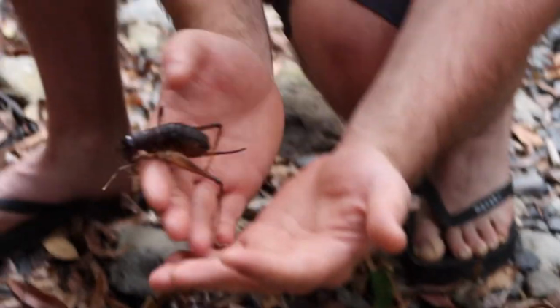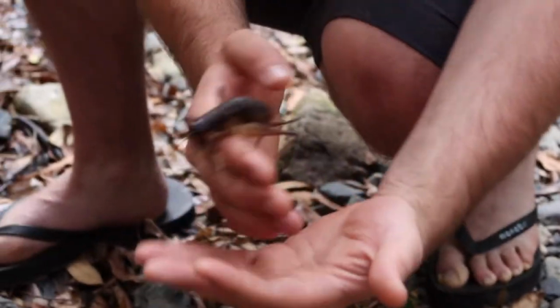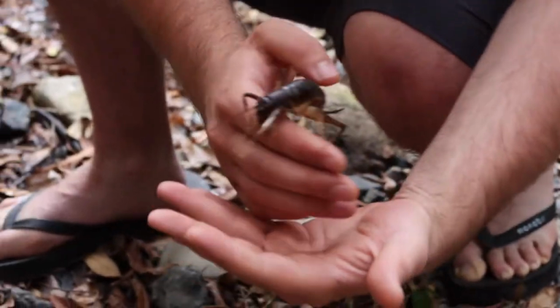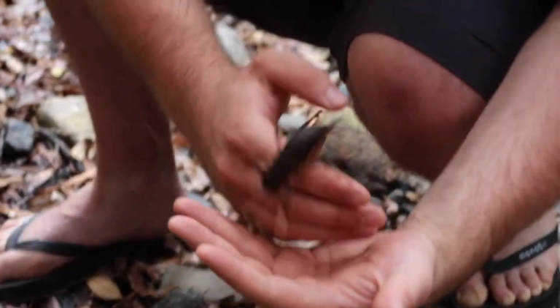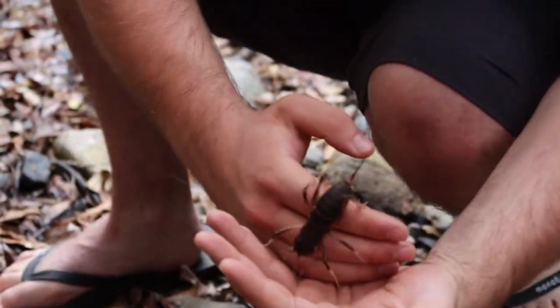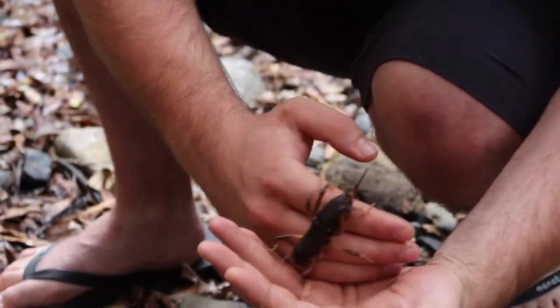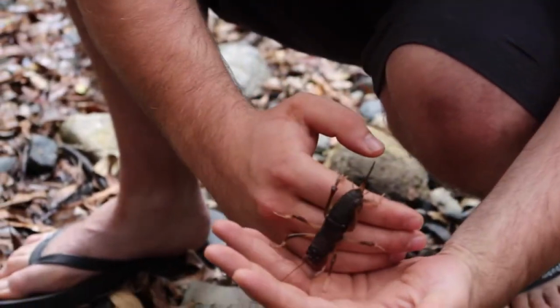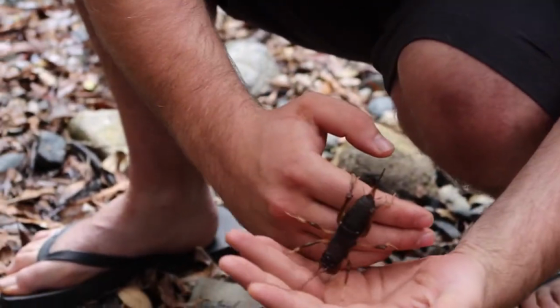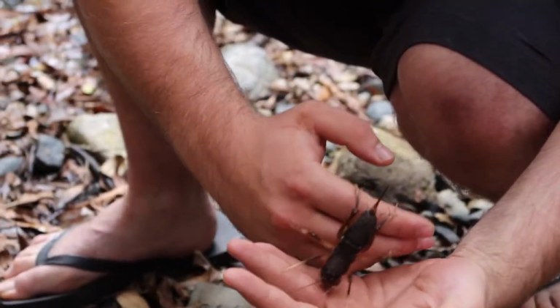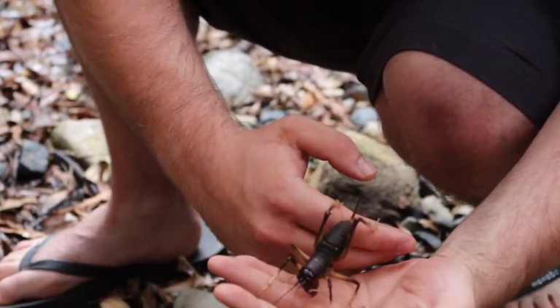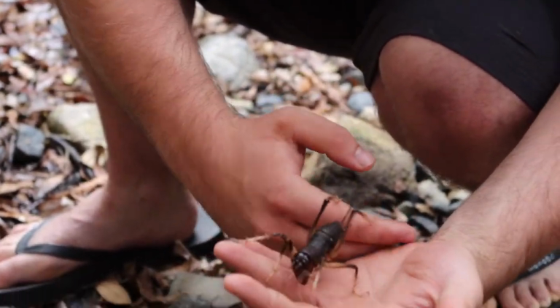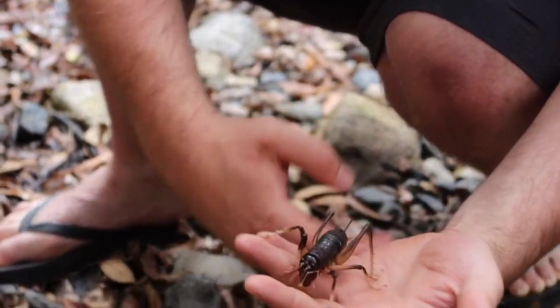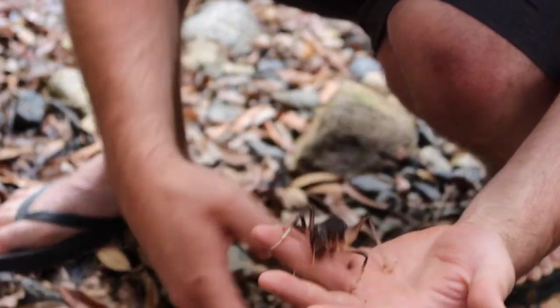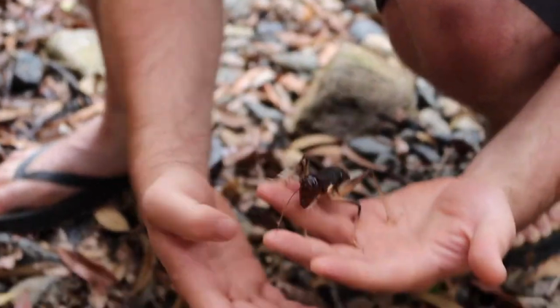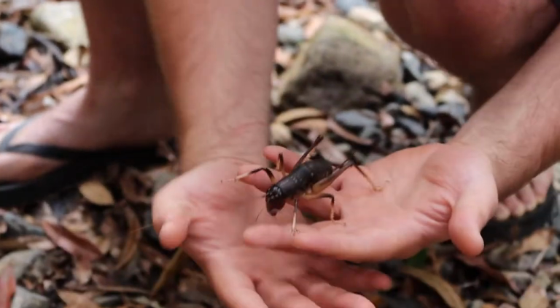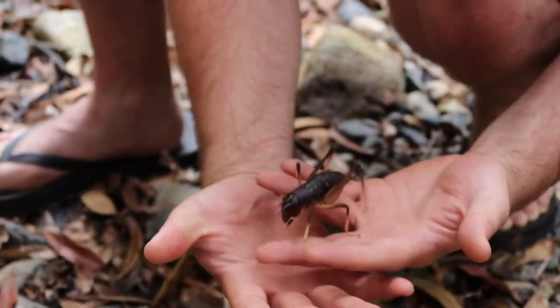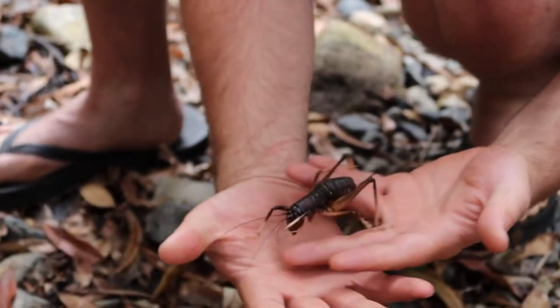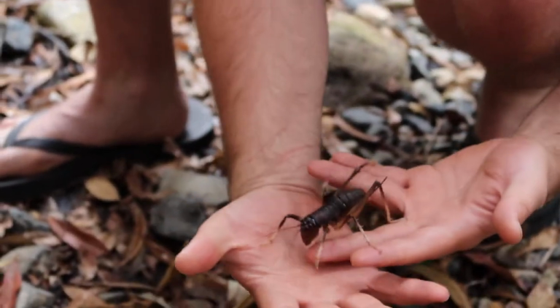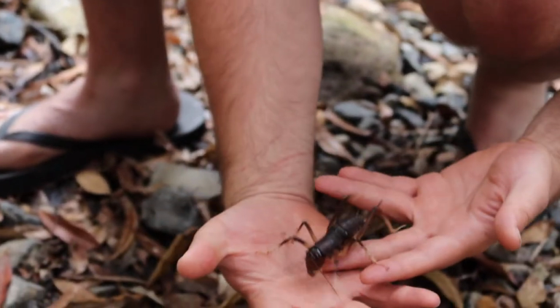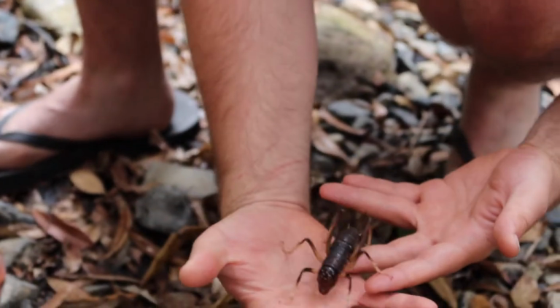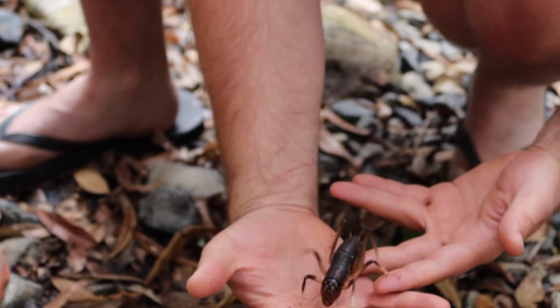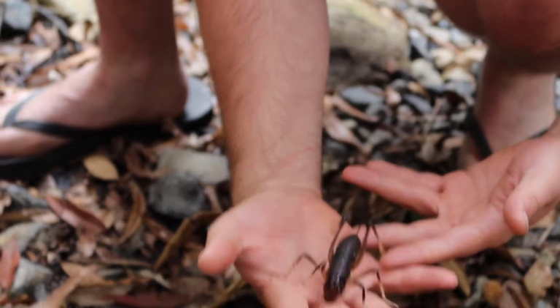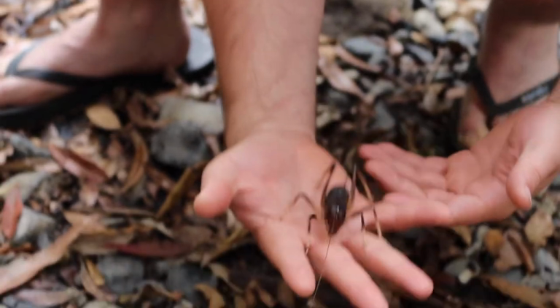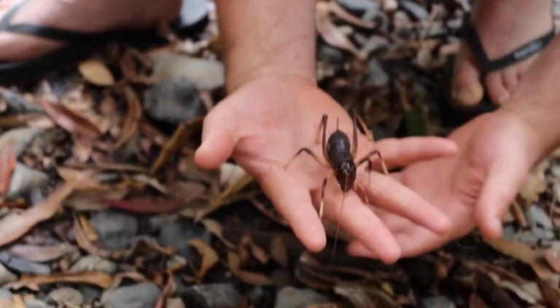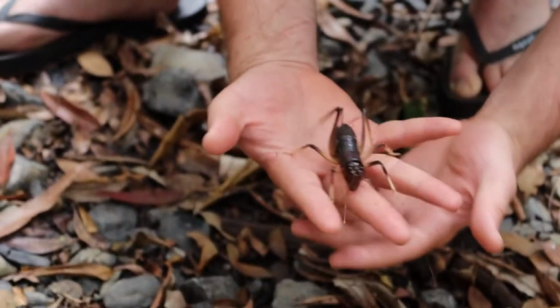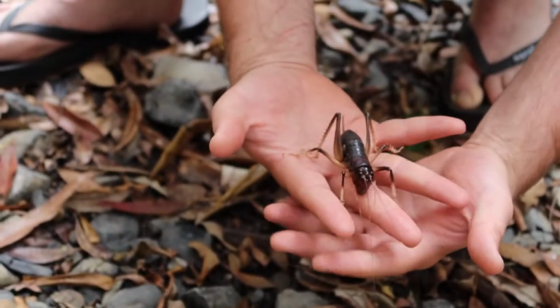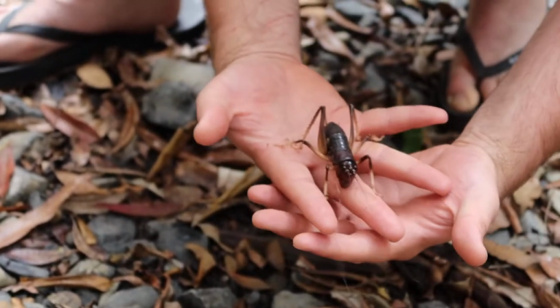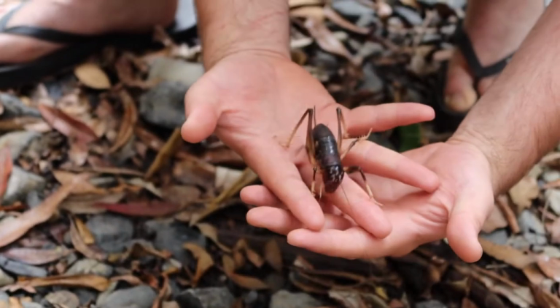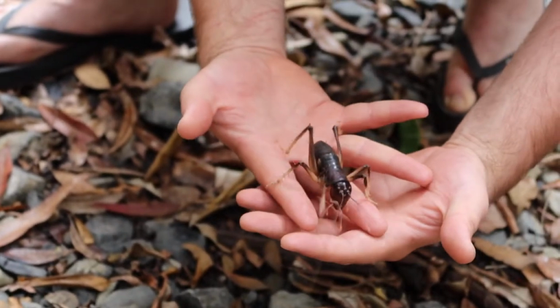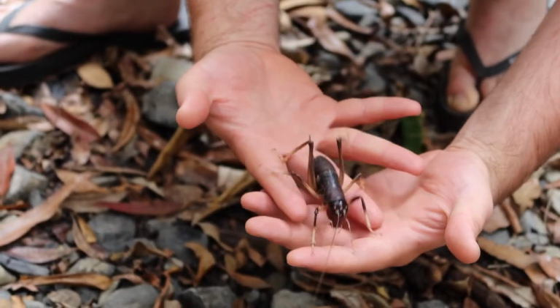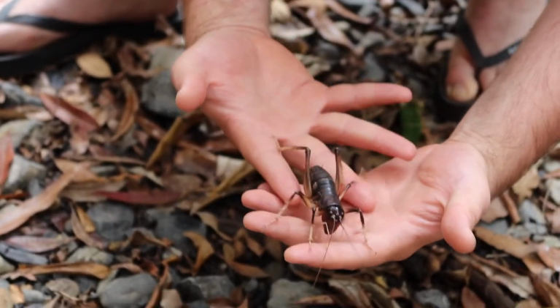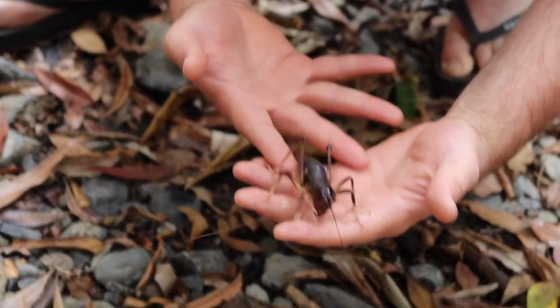Have a go at the size of this — almost as big as one of my fingers!